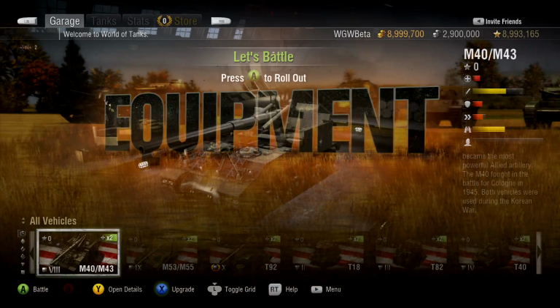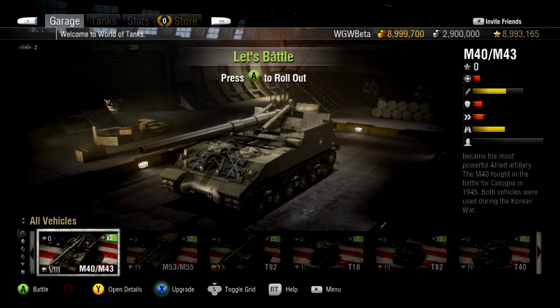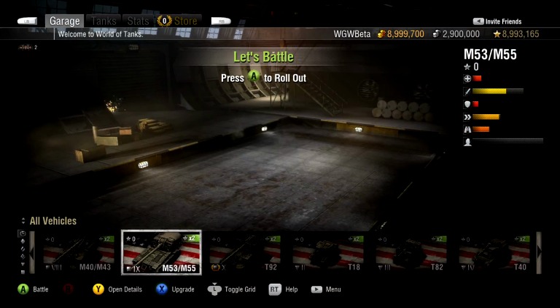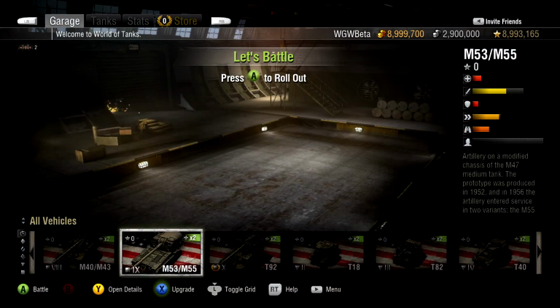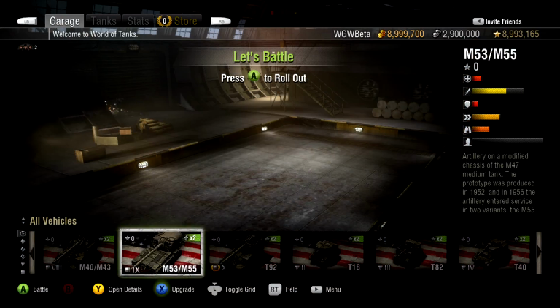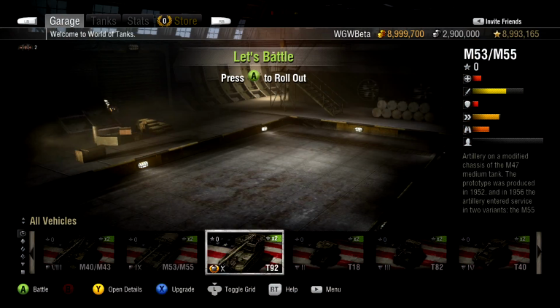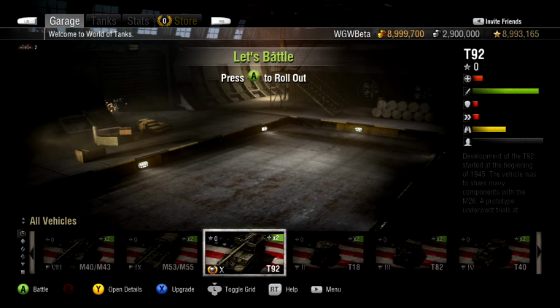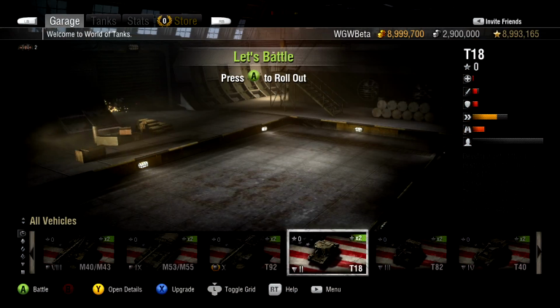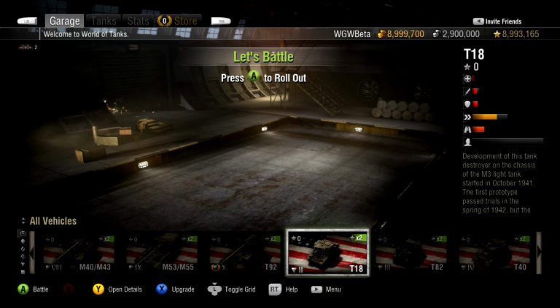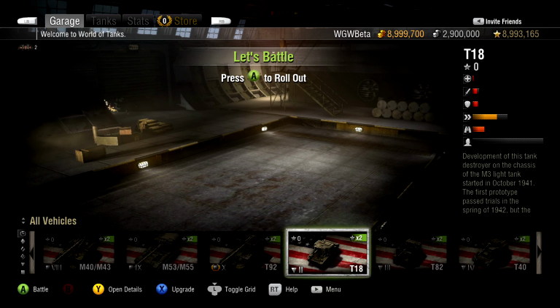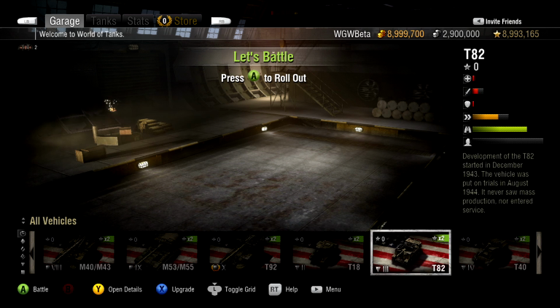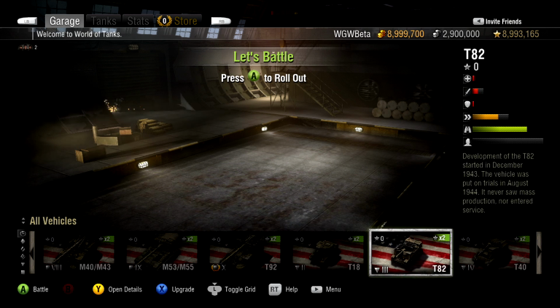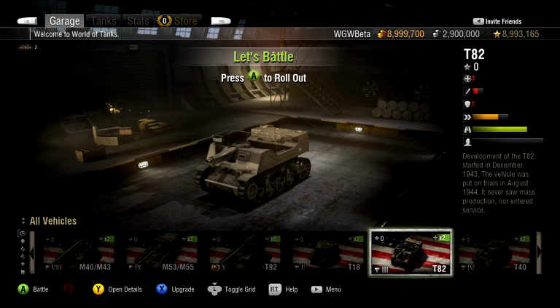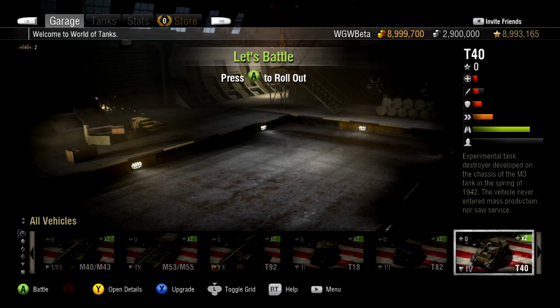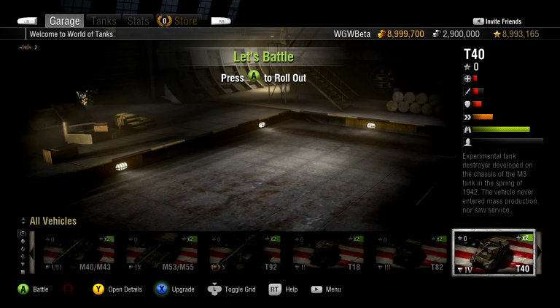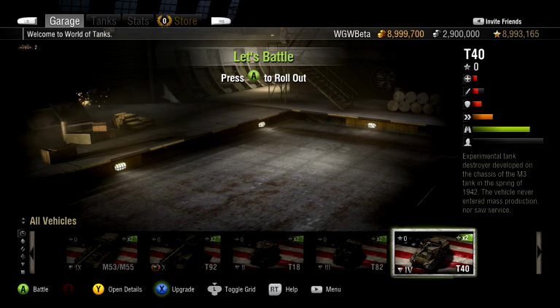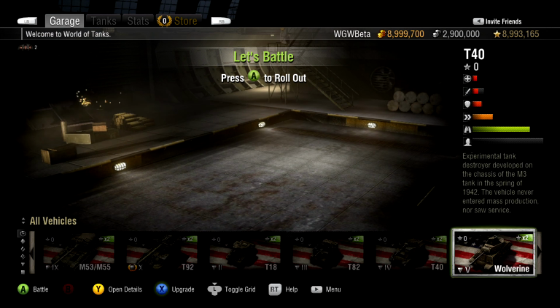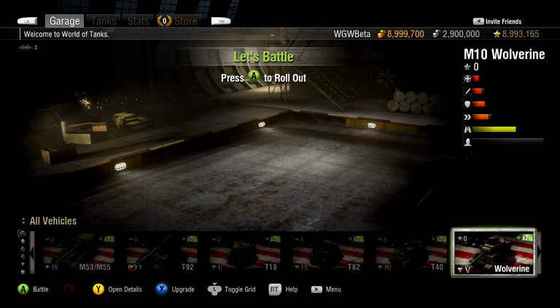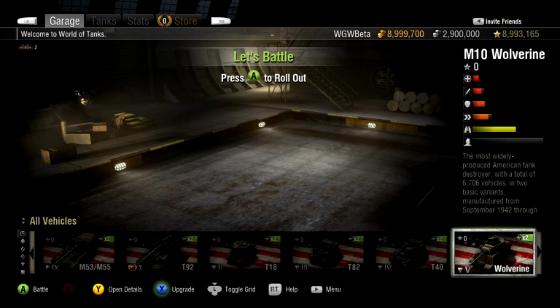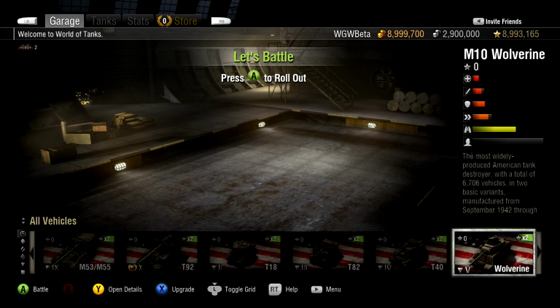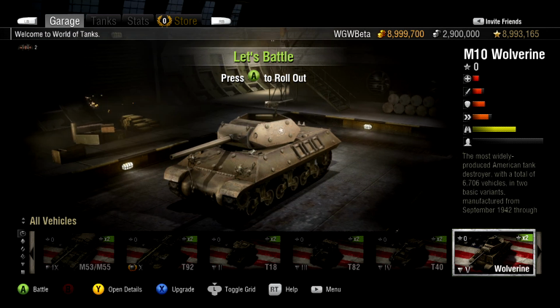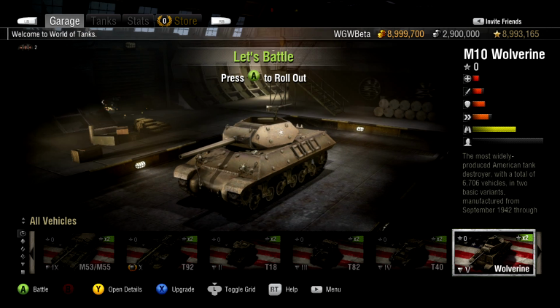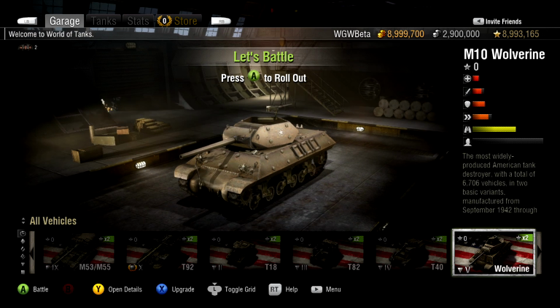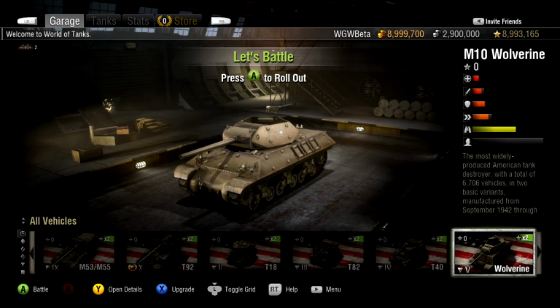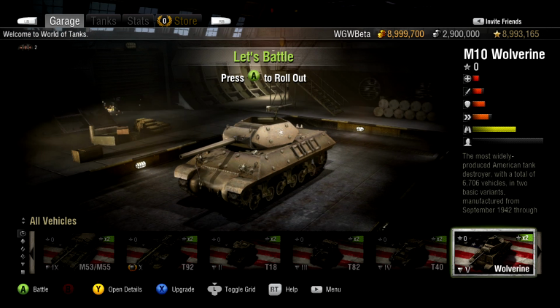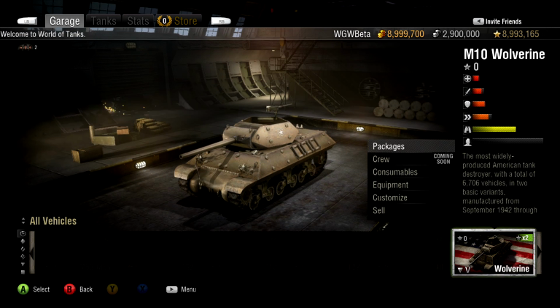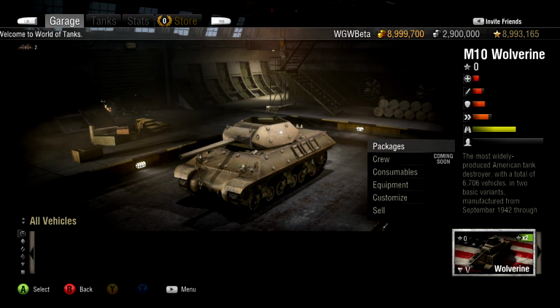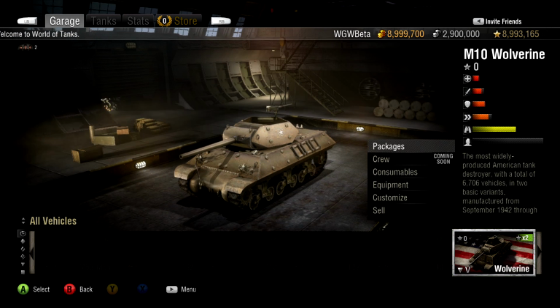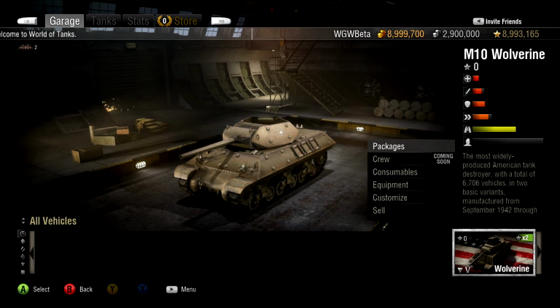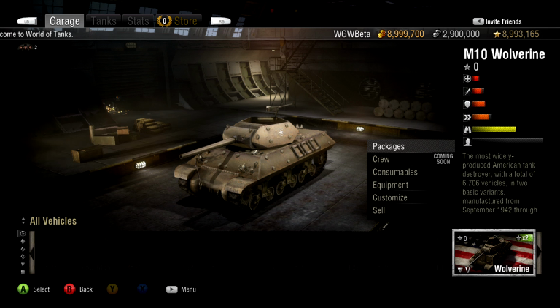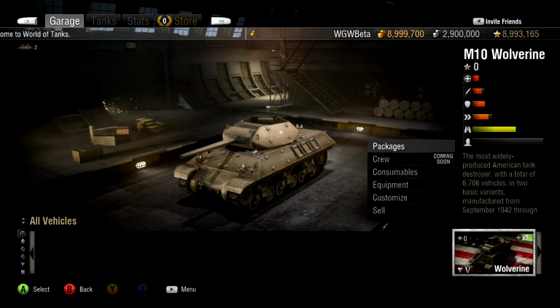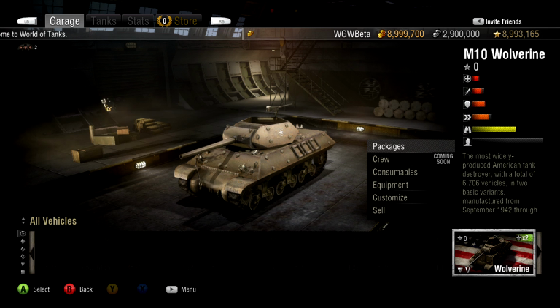Outfitting your tank with the right equipment starts in the garage. Highlight the tank you wish to outfit and bring up the upgrade menu.